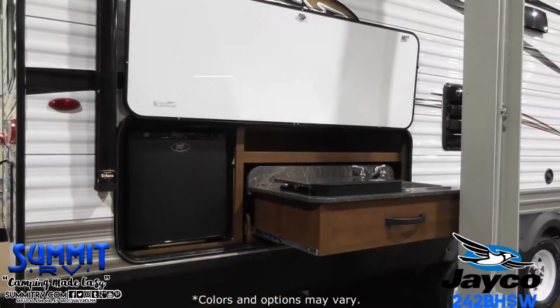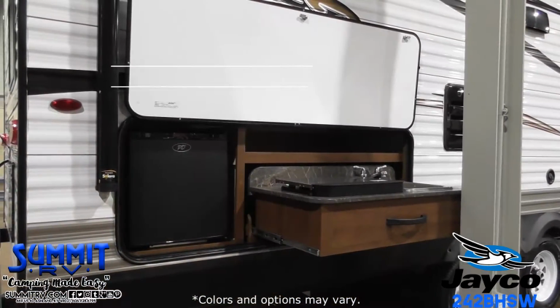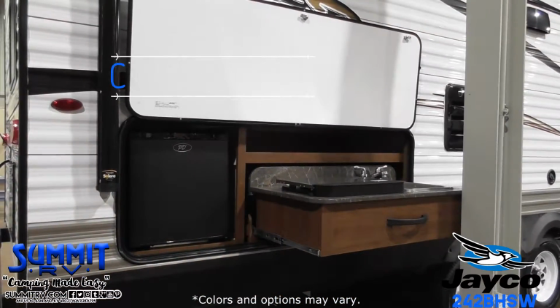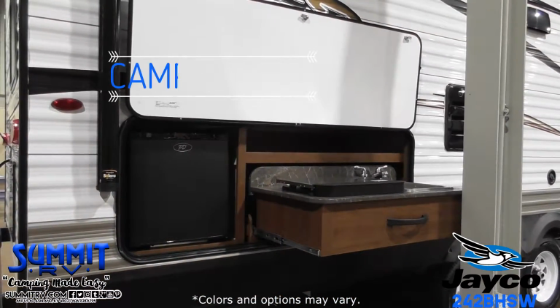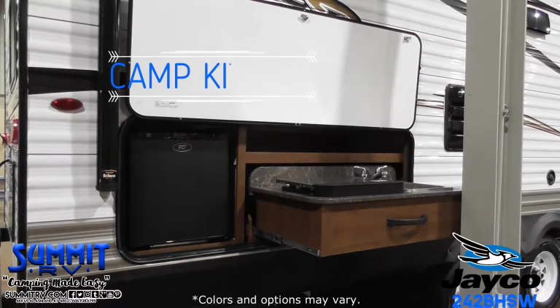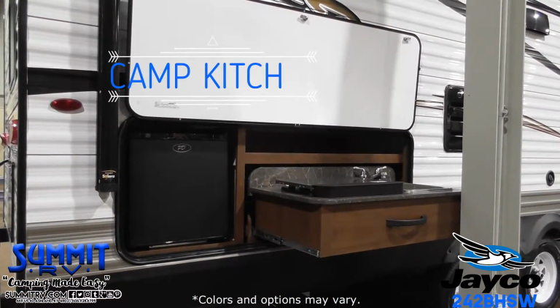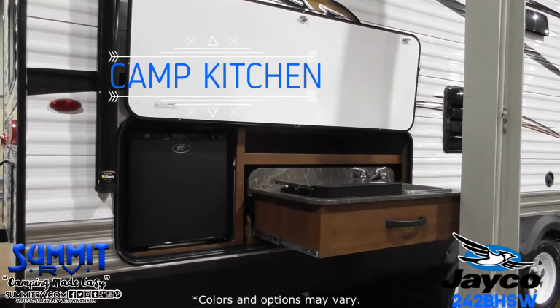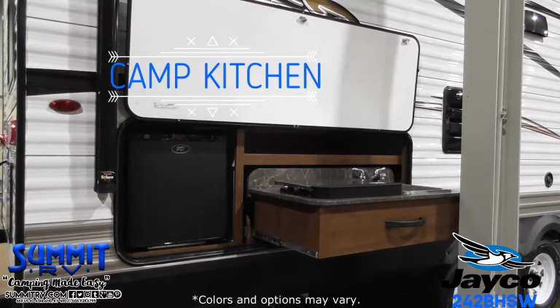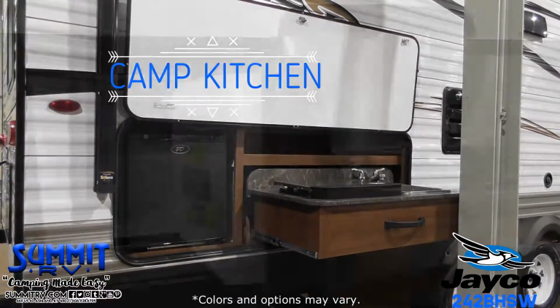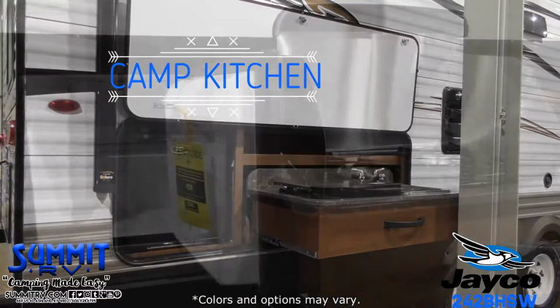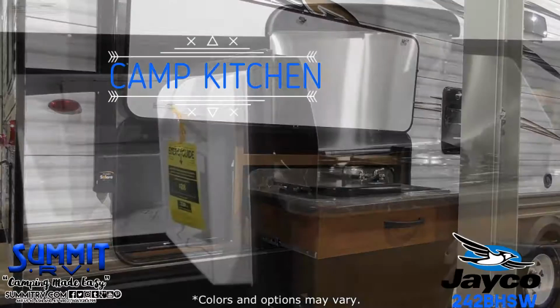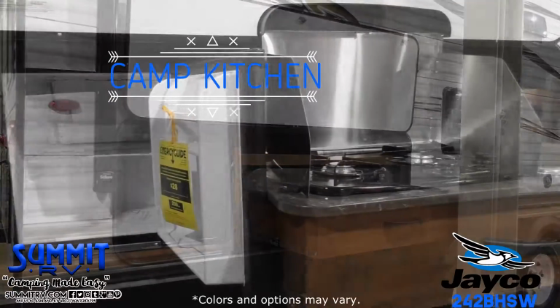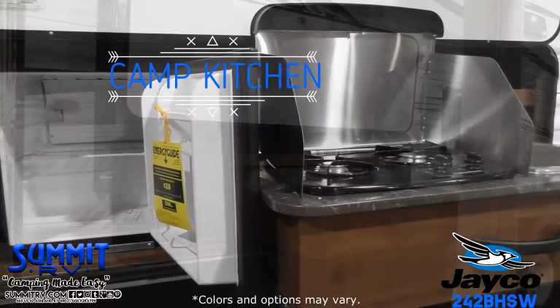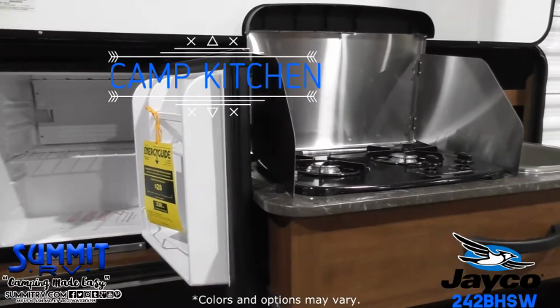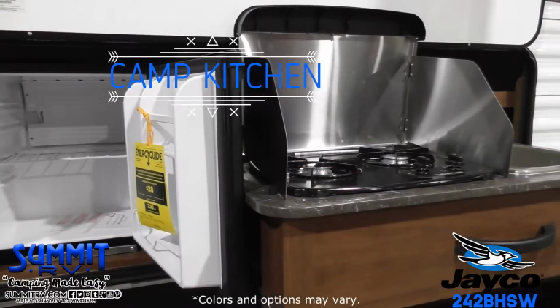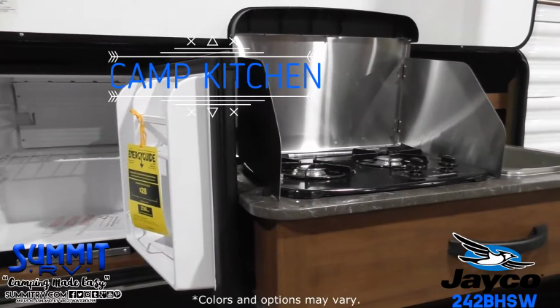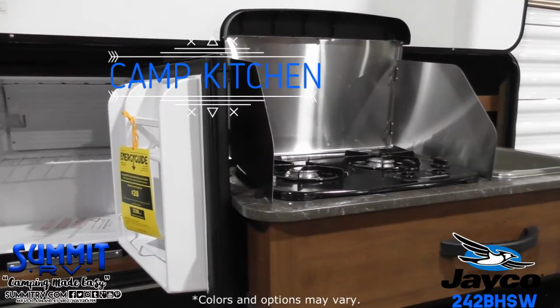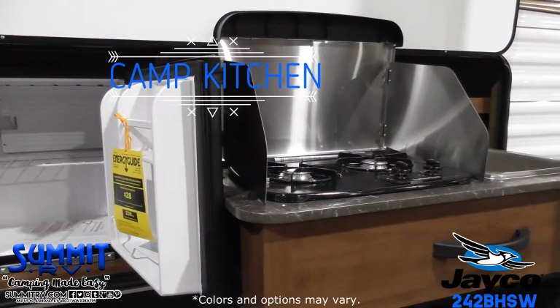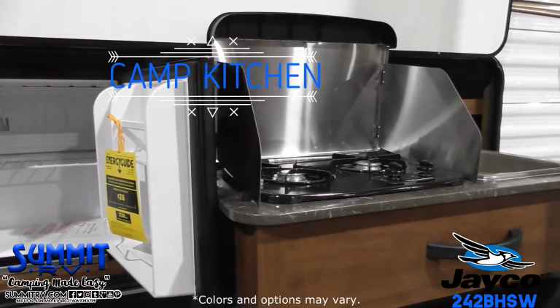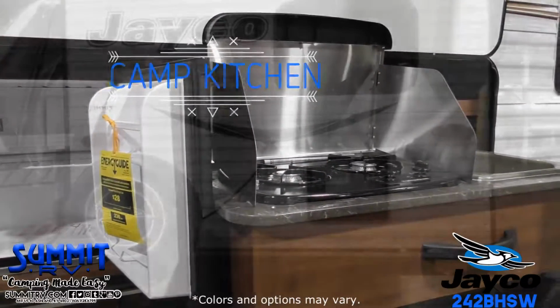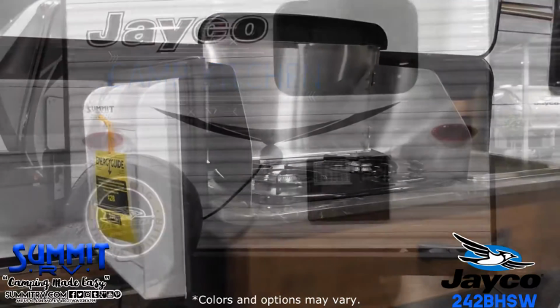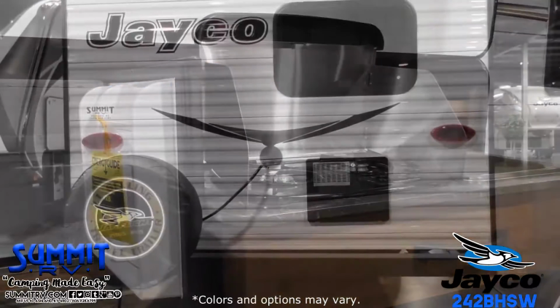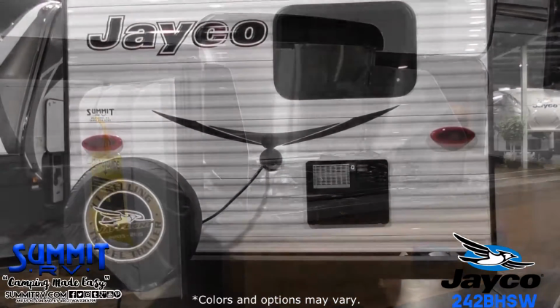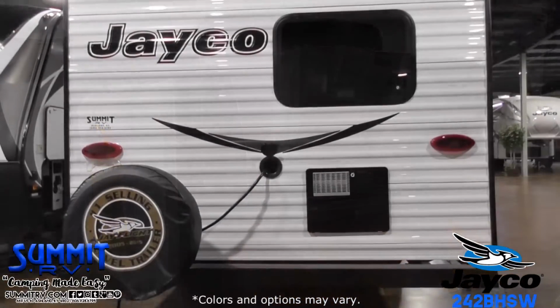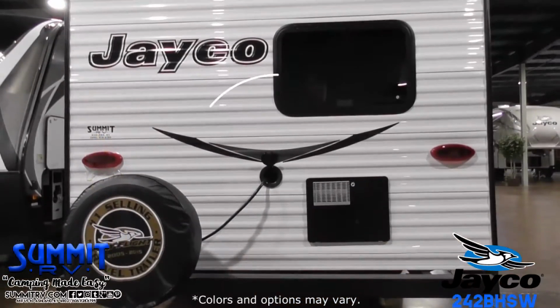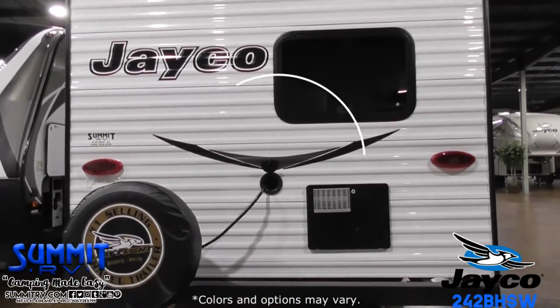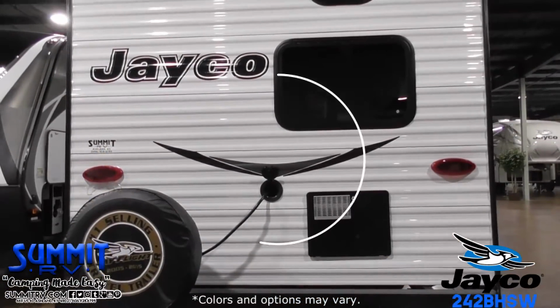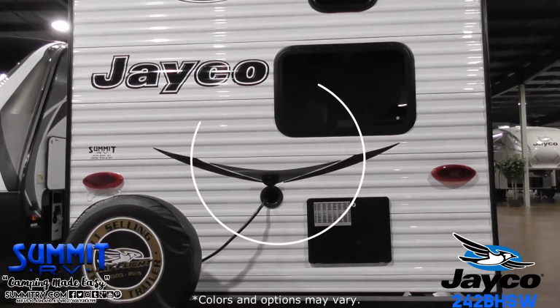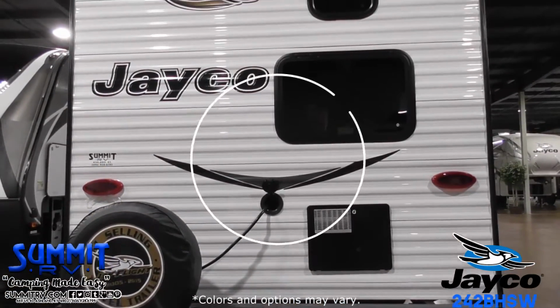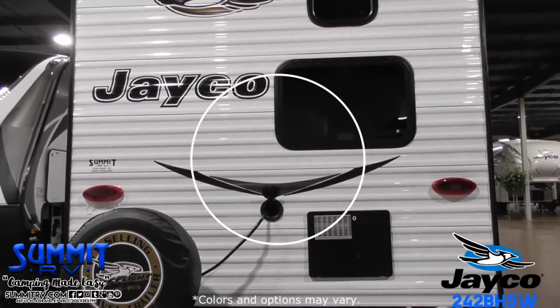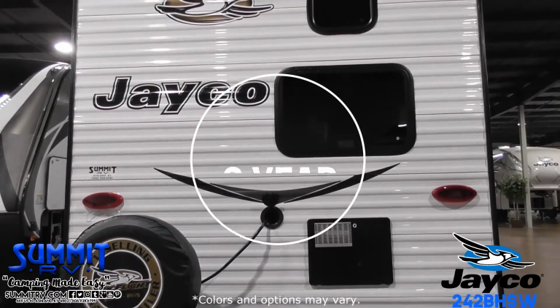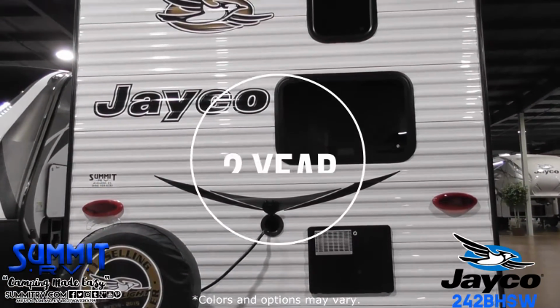Outdoors, there's a kitchen with a refrigerator, a two-burner range, and a sink. This RV comes with a two-year limited warranty.